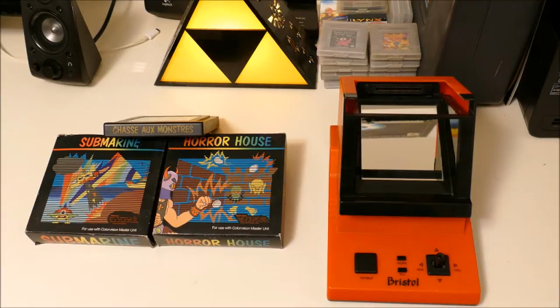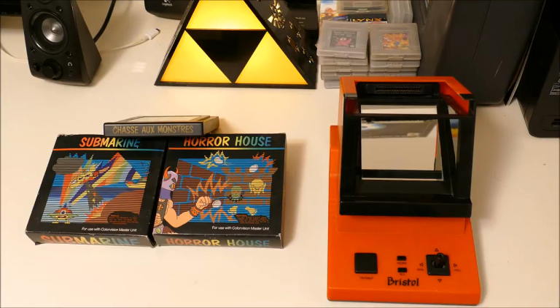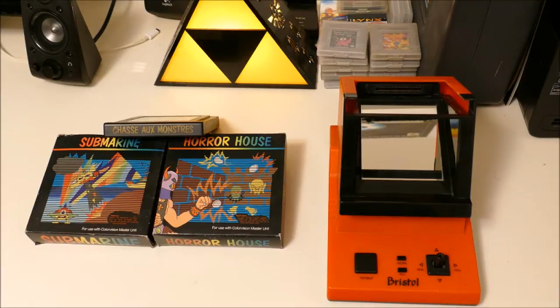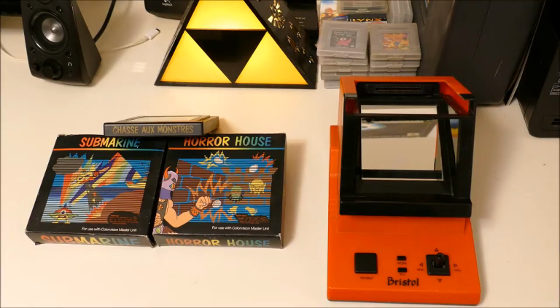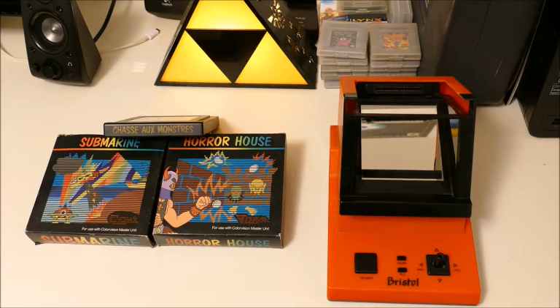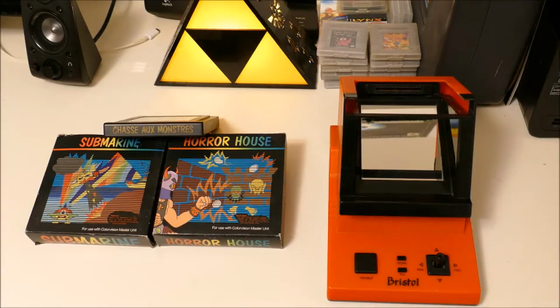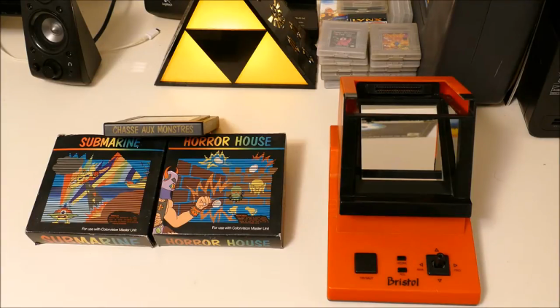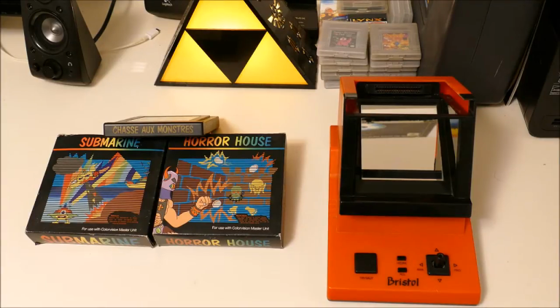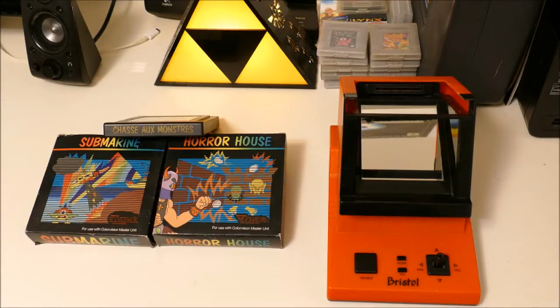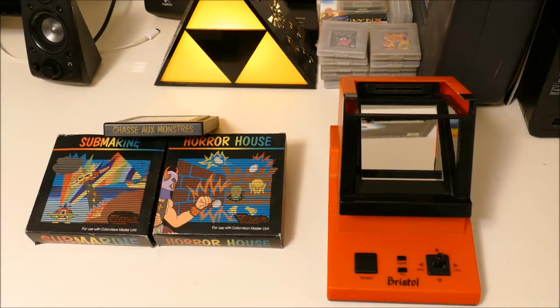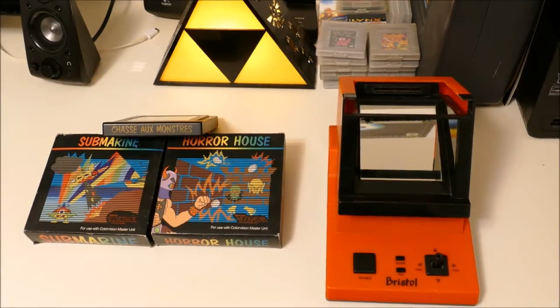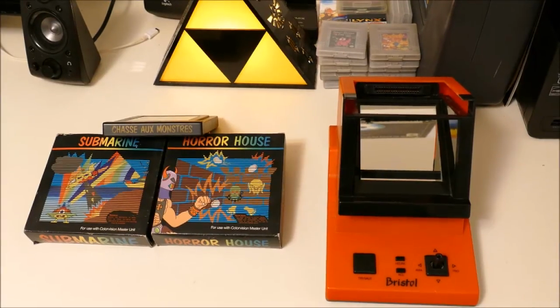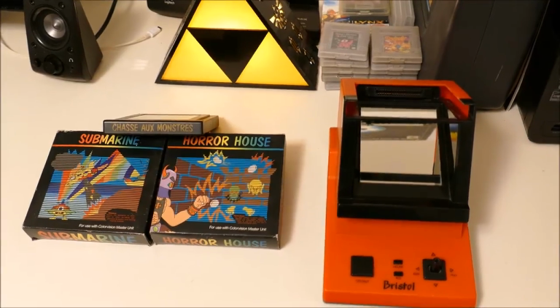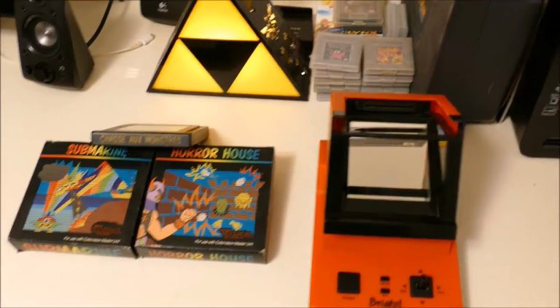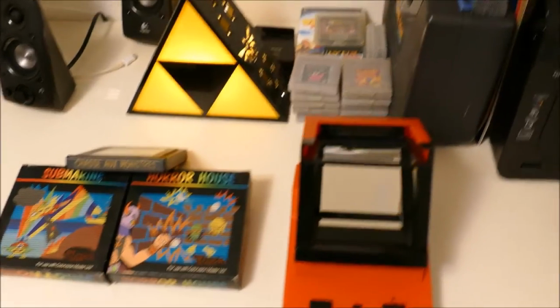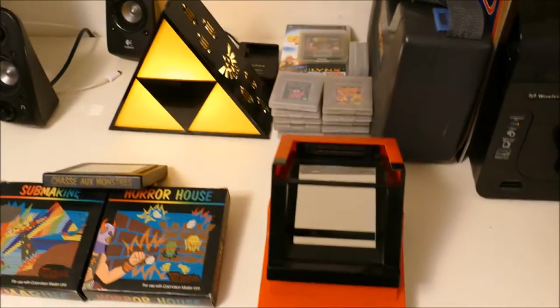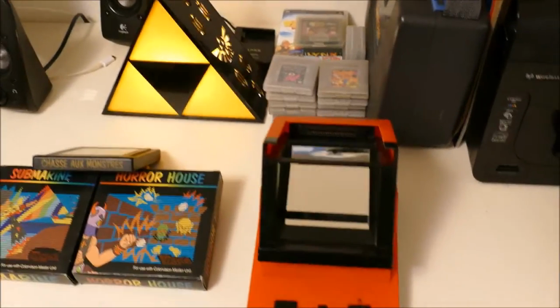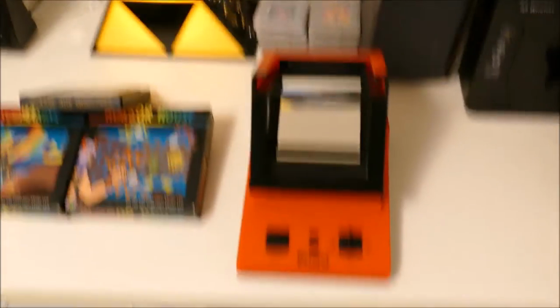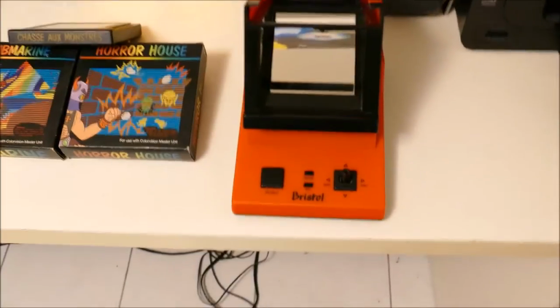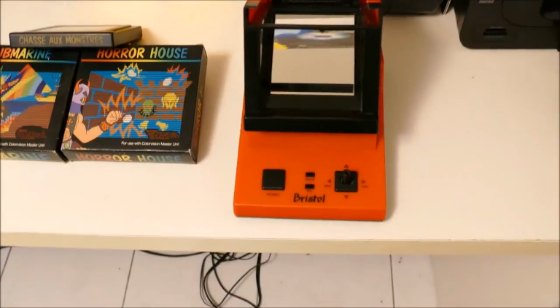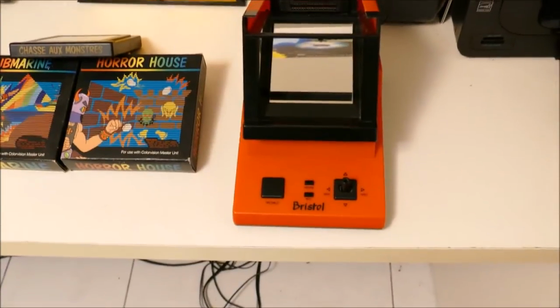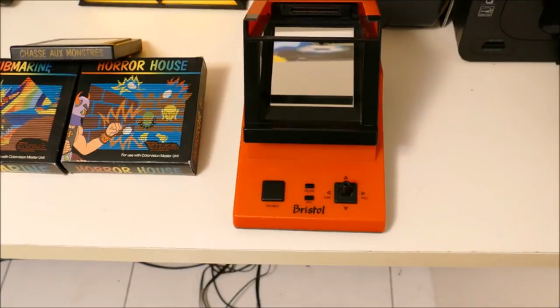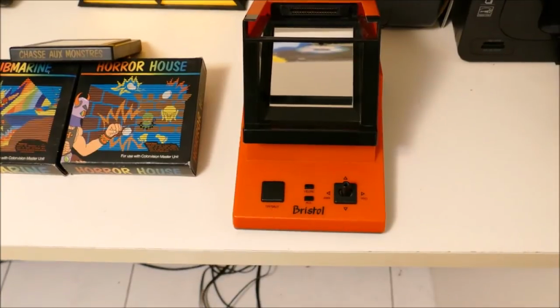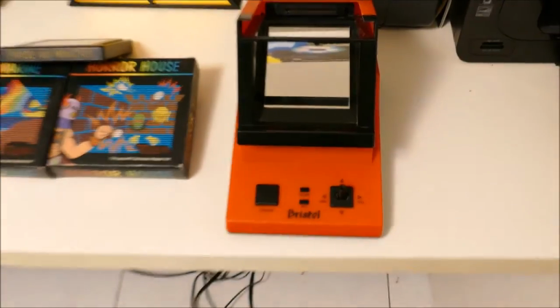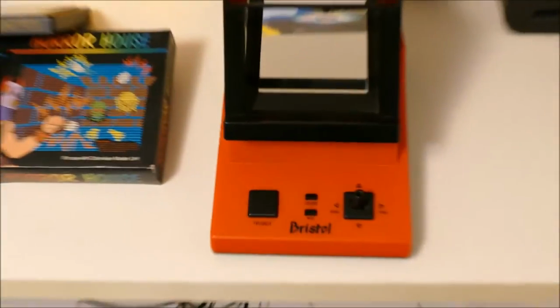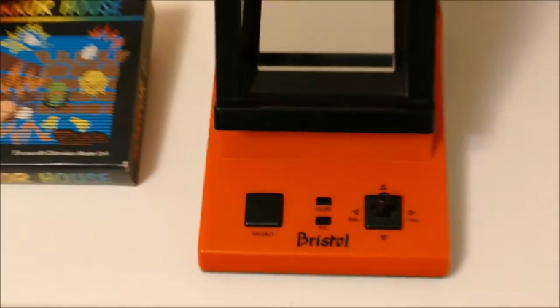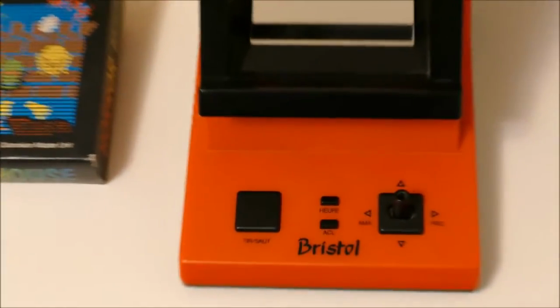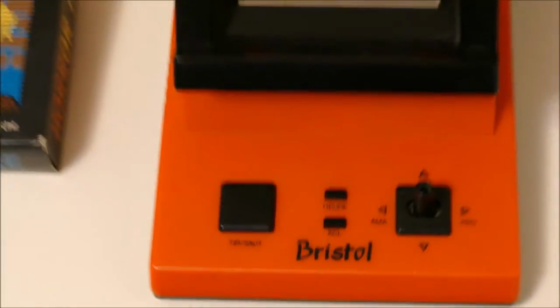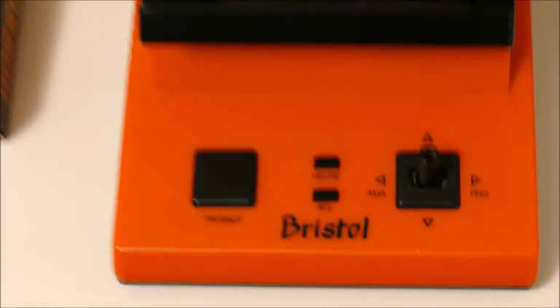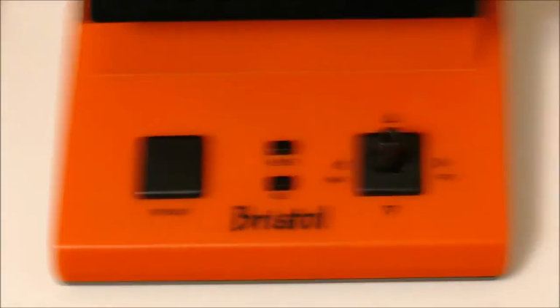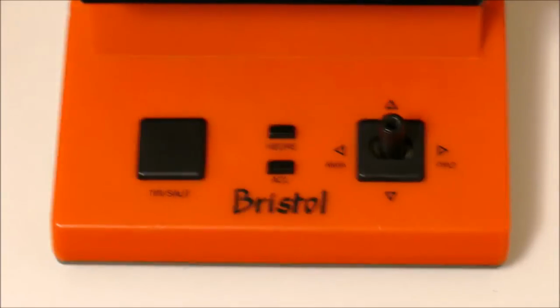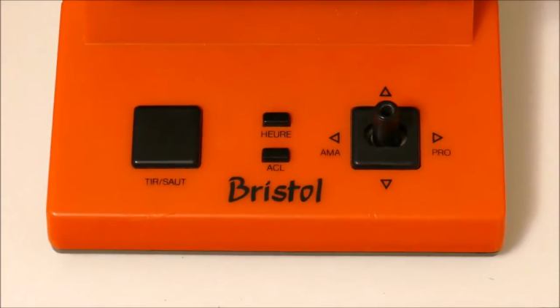At least five games were made for it: Beast Planet, Horror House, Jungle Boy, Submarine, and the pack-in Monster Chase.